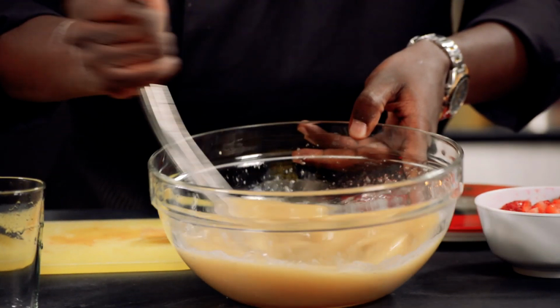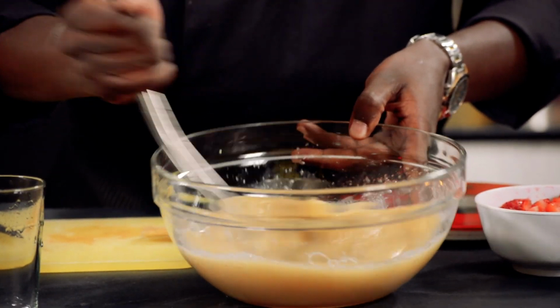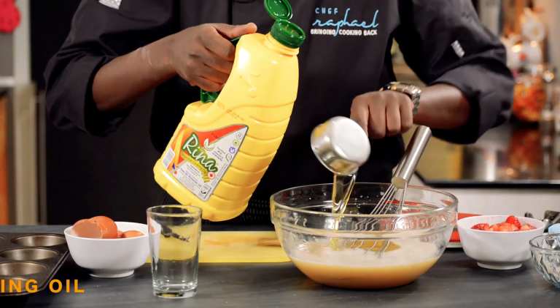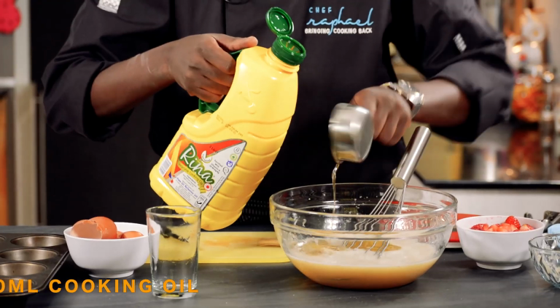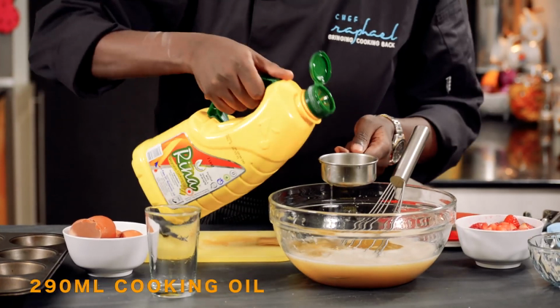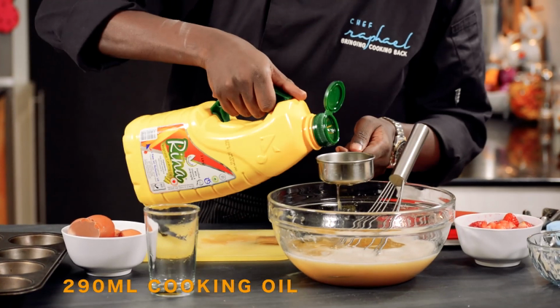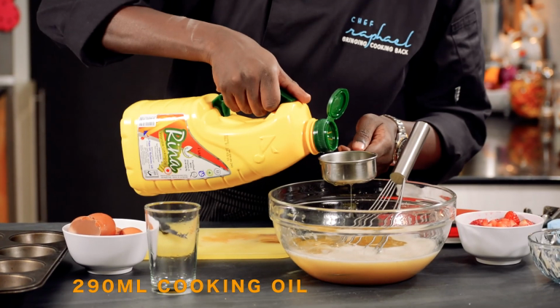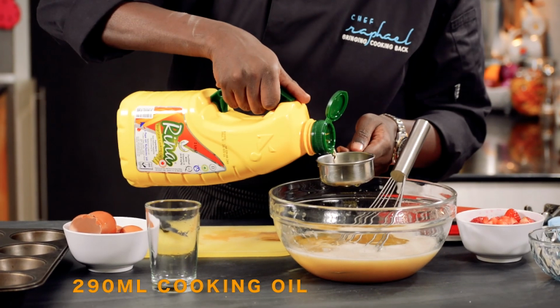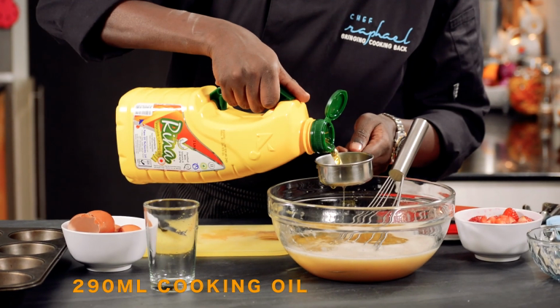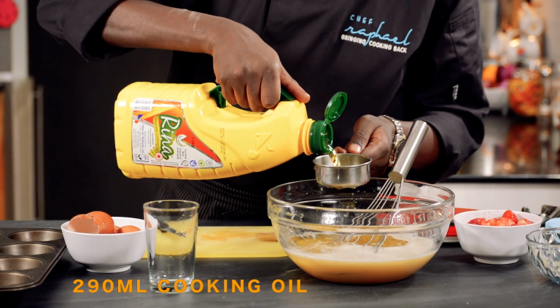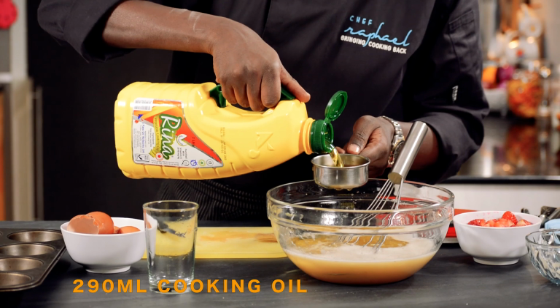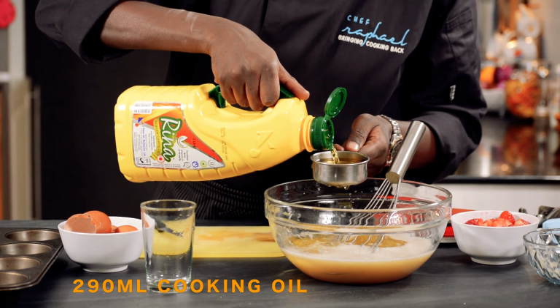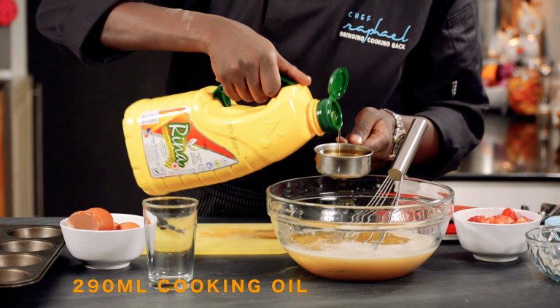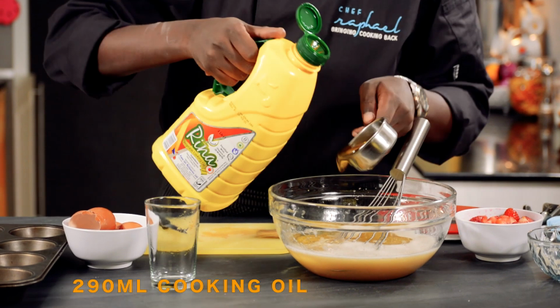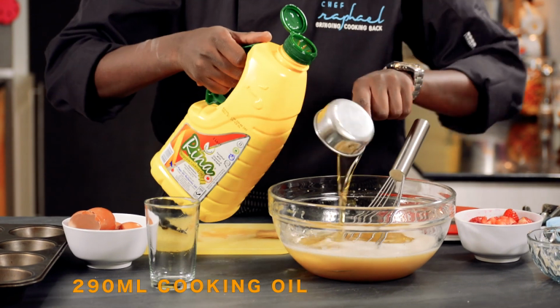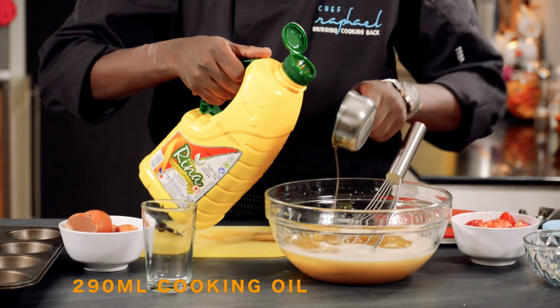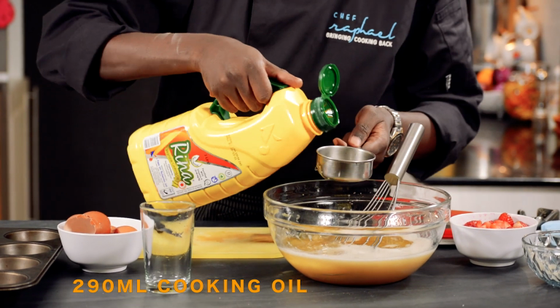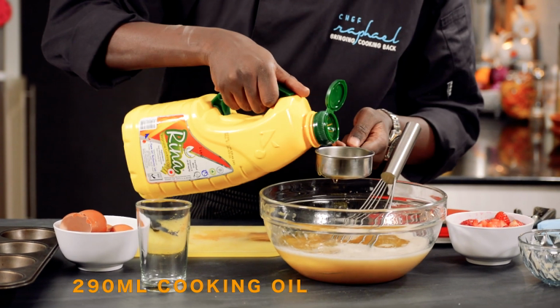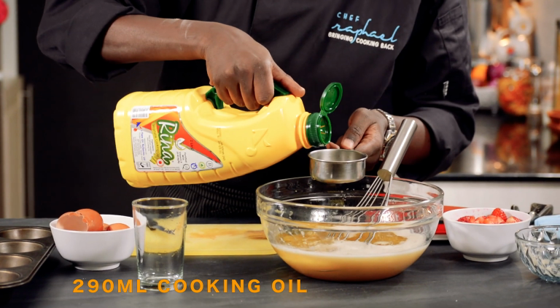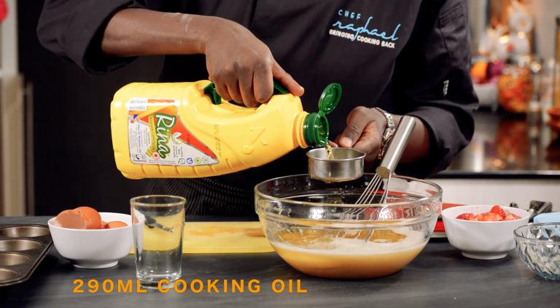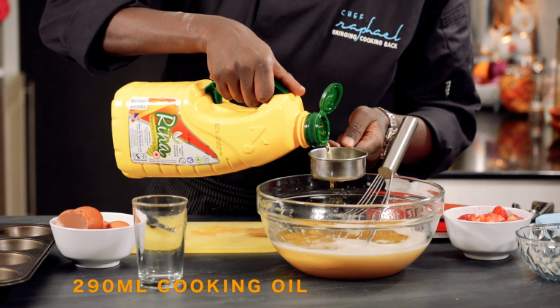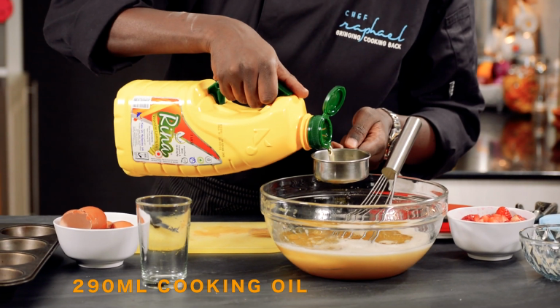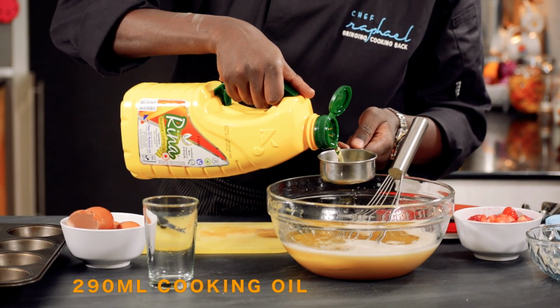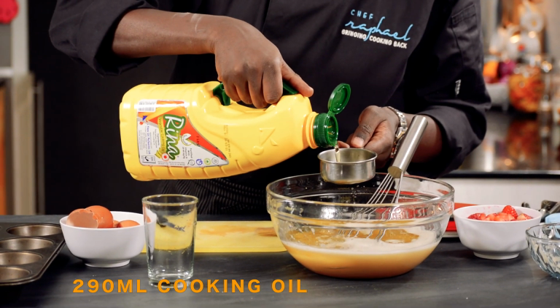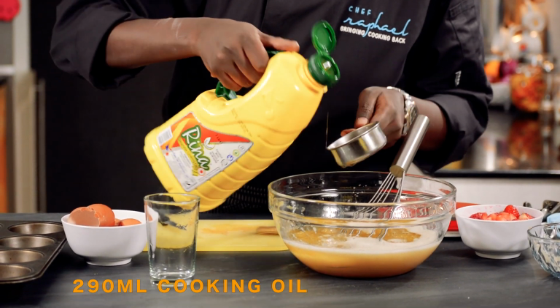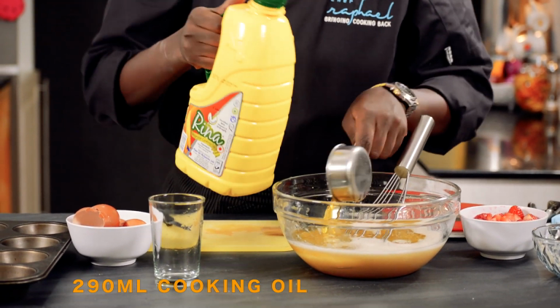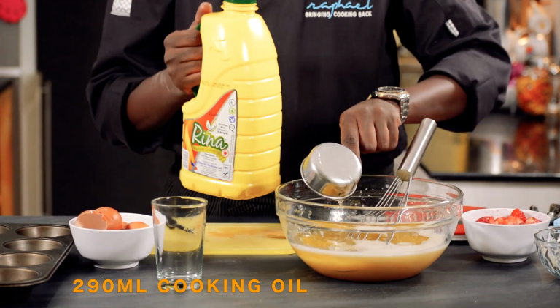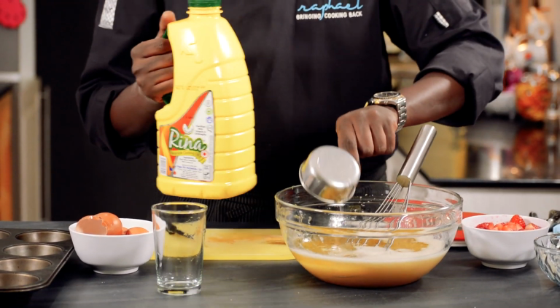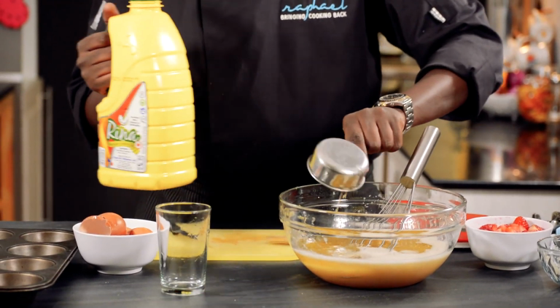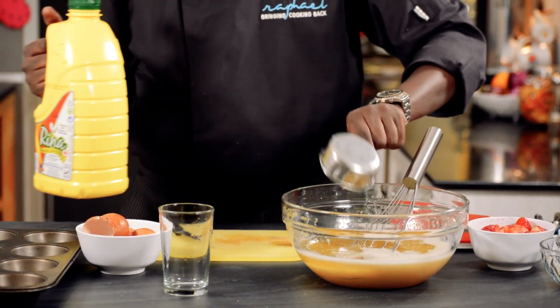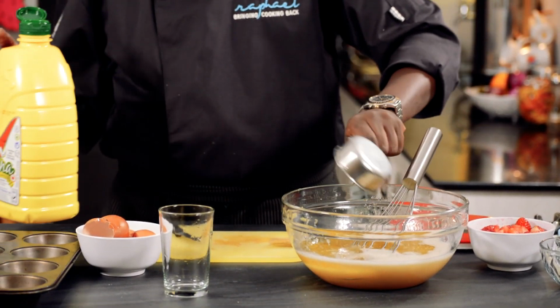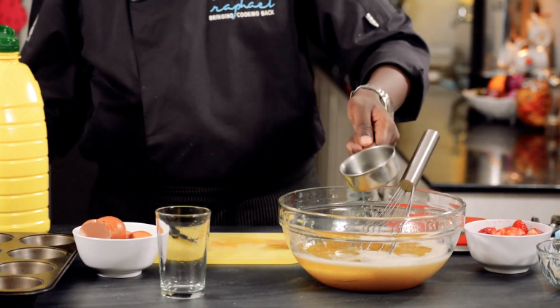And to this we'll add the oil — use flavourless oil. I need 290 ml.